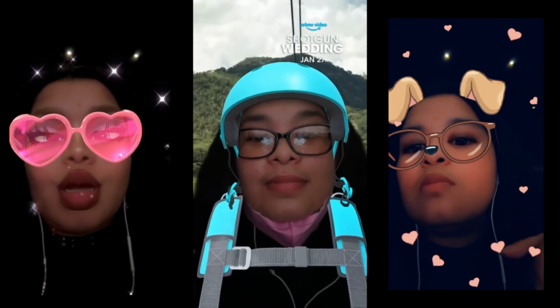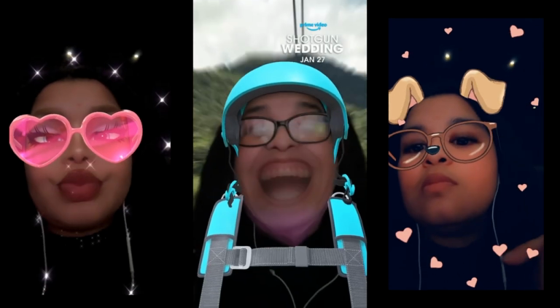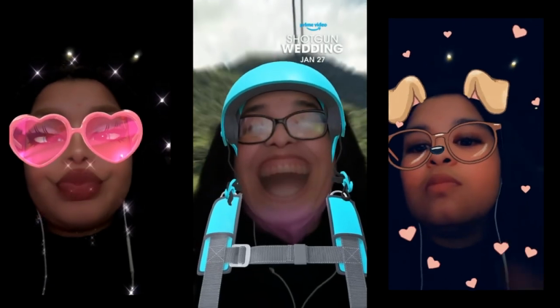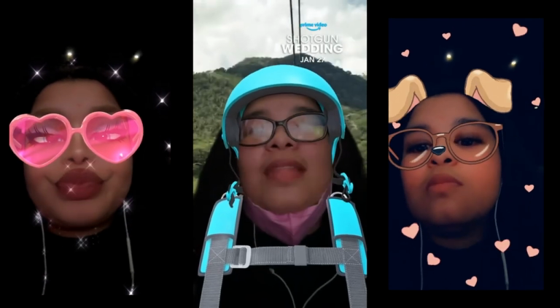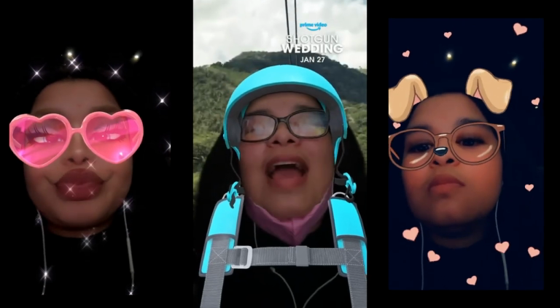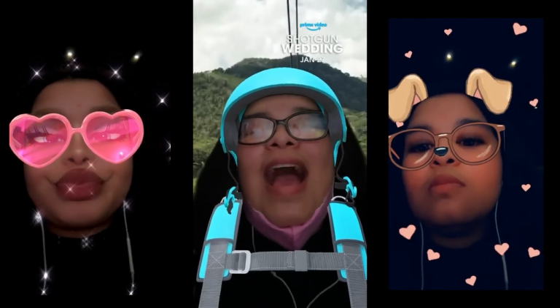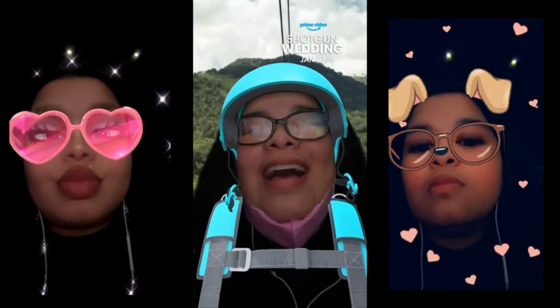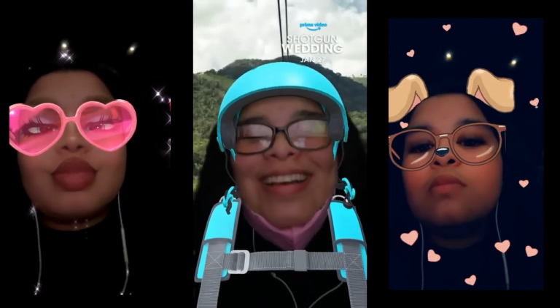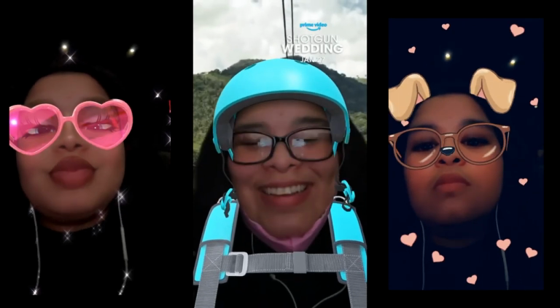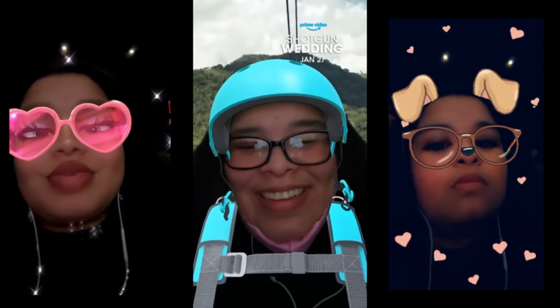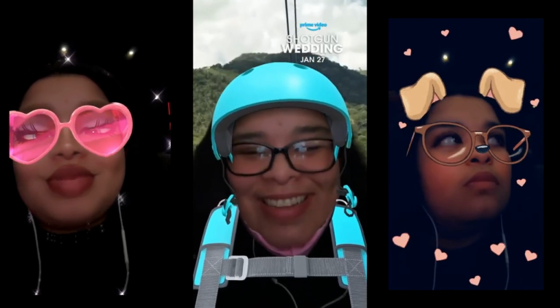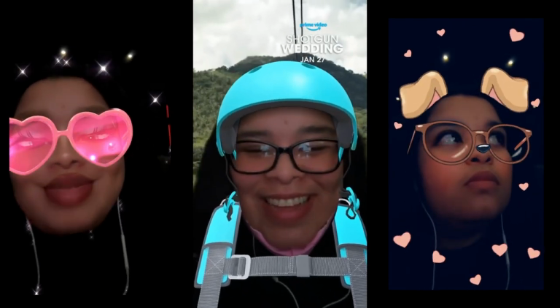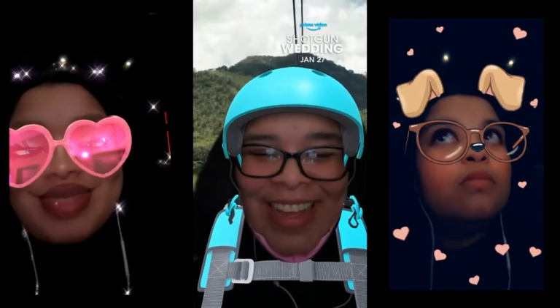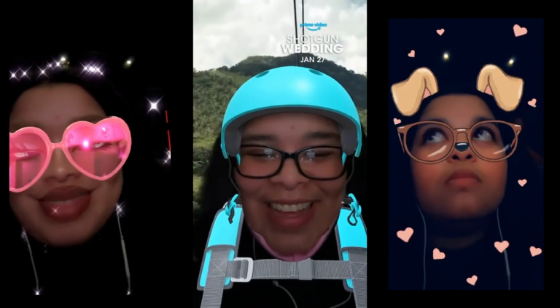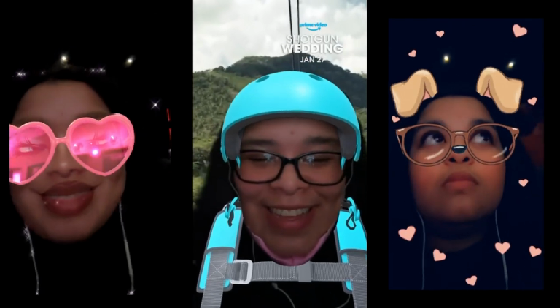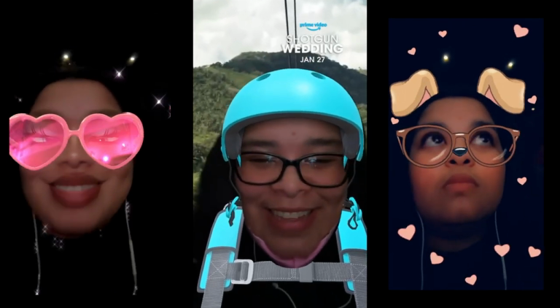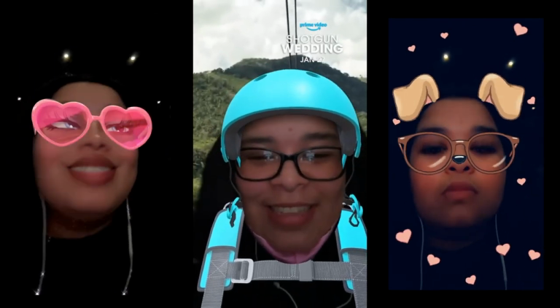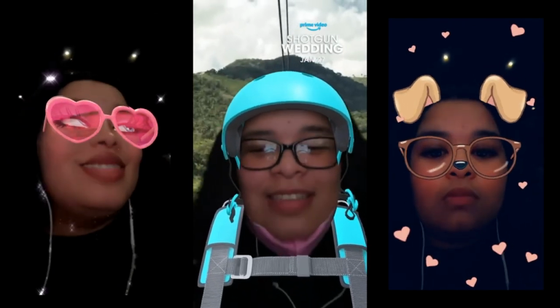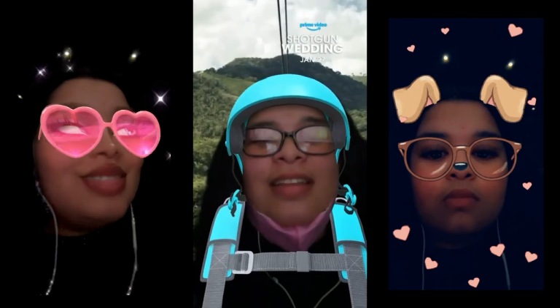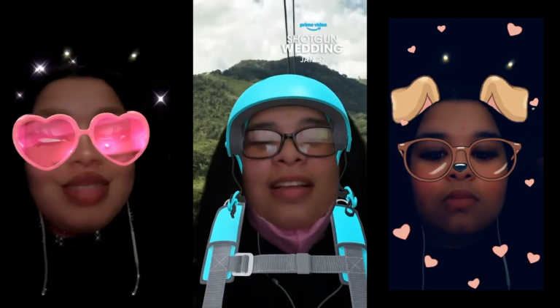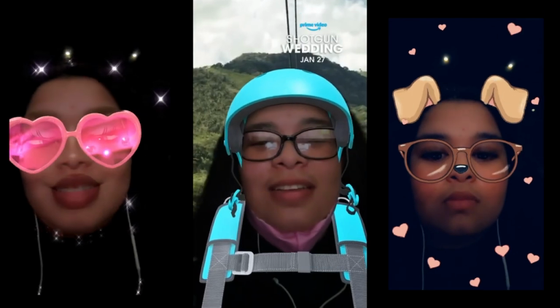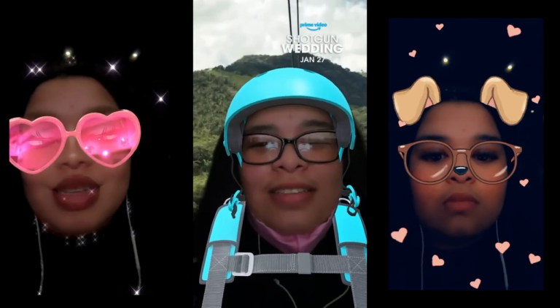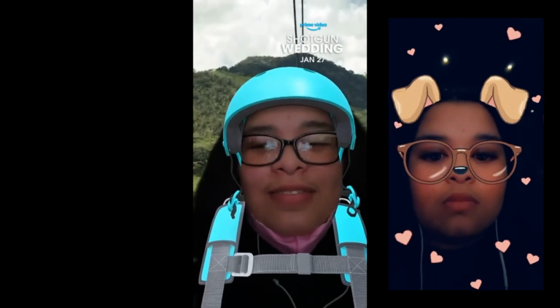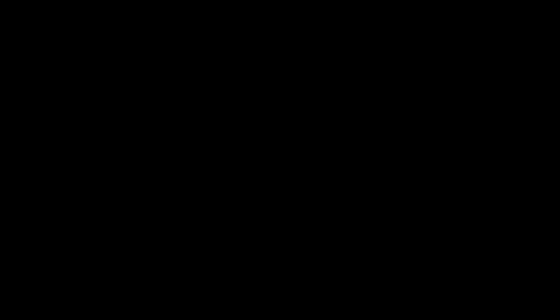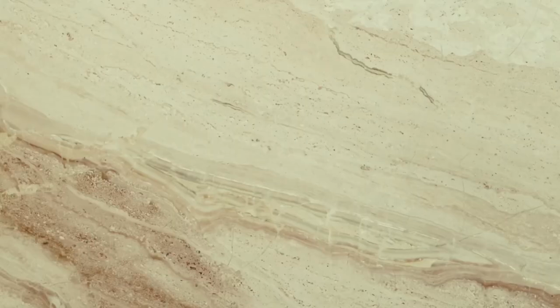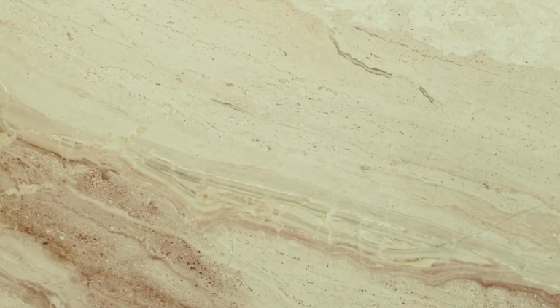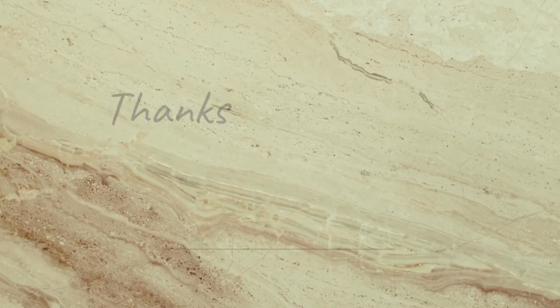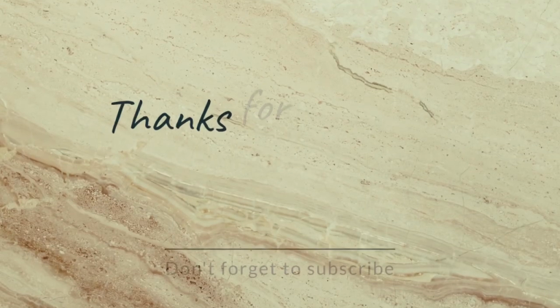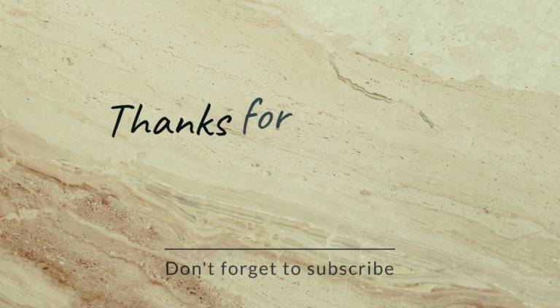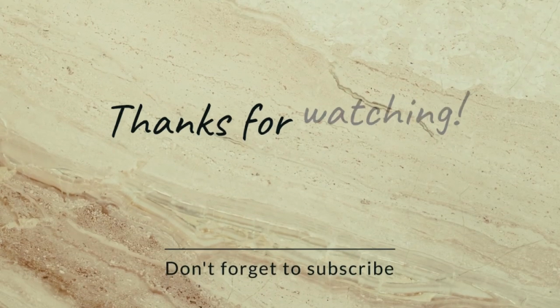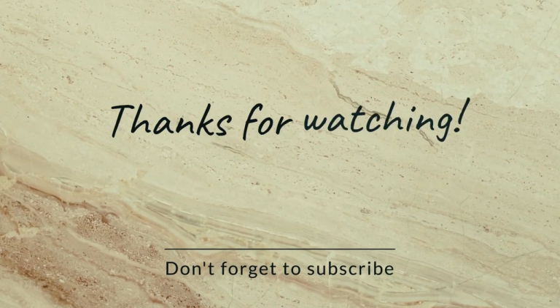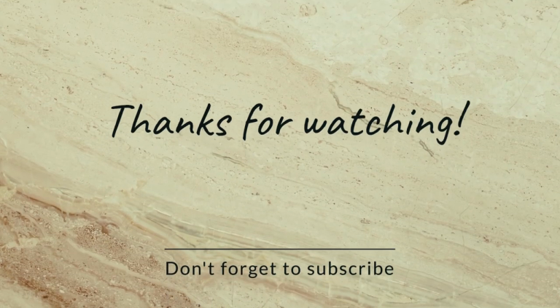Thank you so much for watching. Please like and subscribe. And as always, embrace joy. Bye!